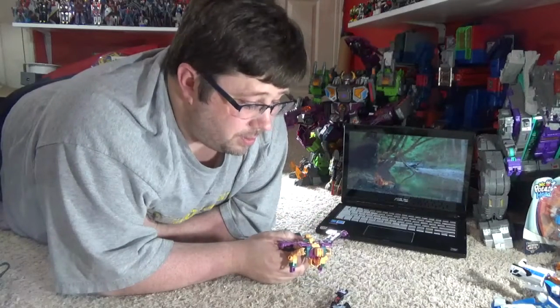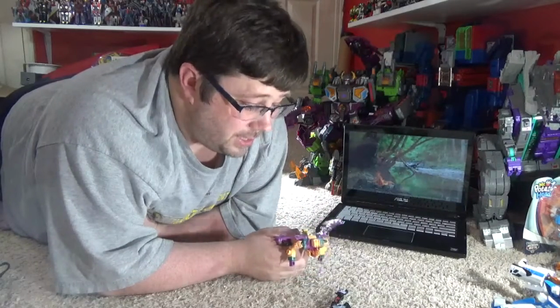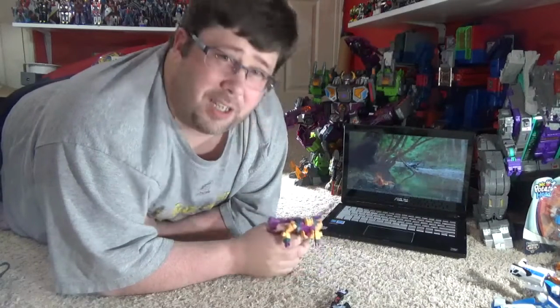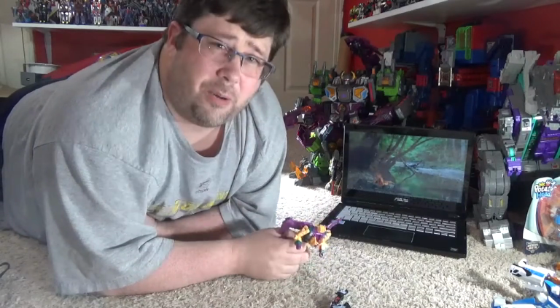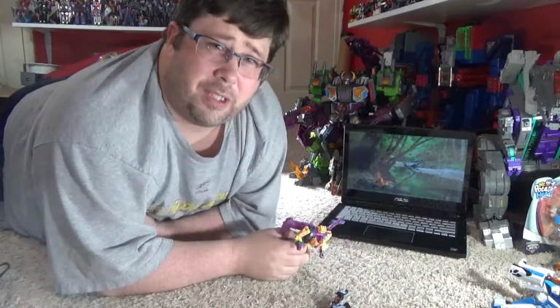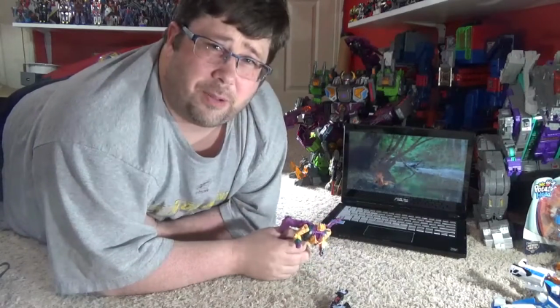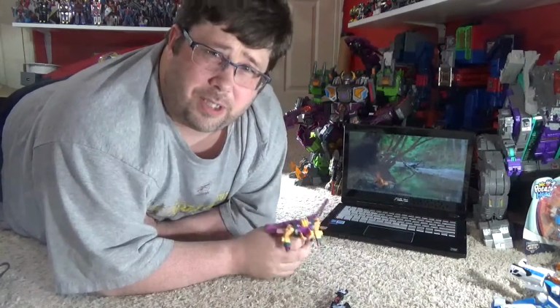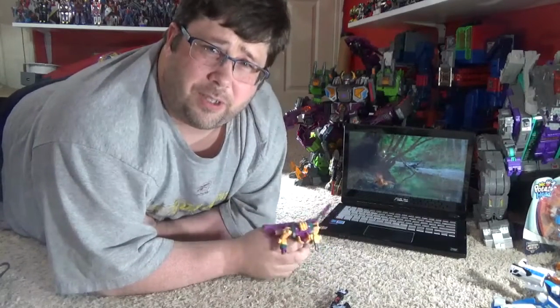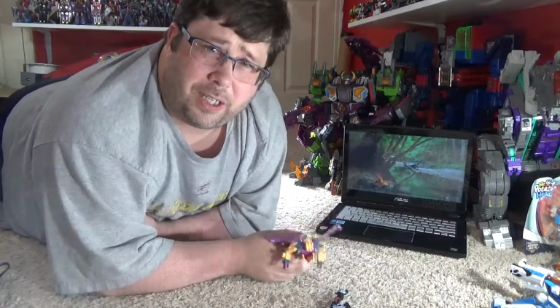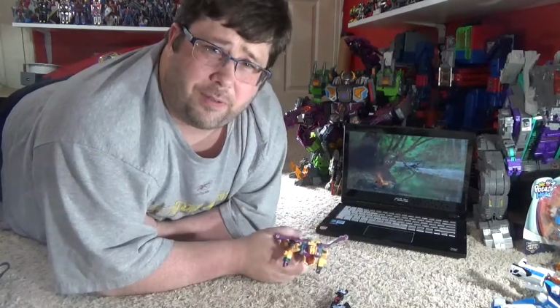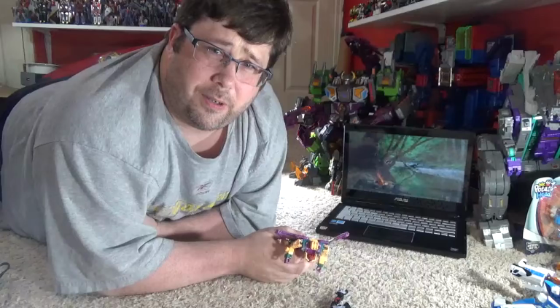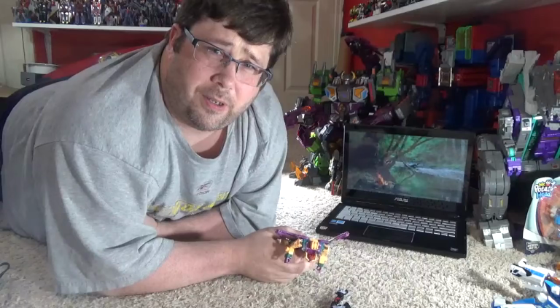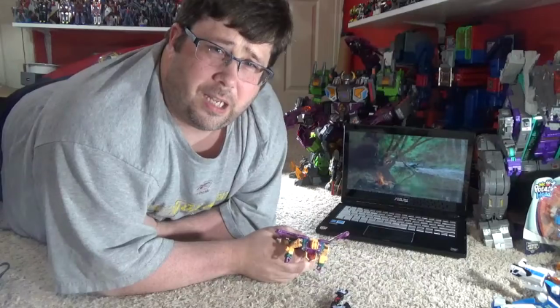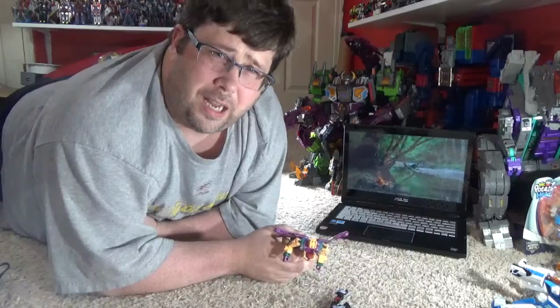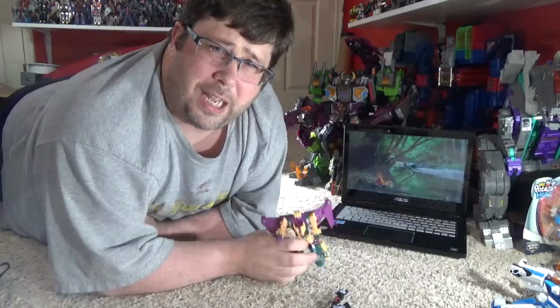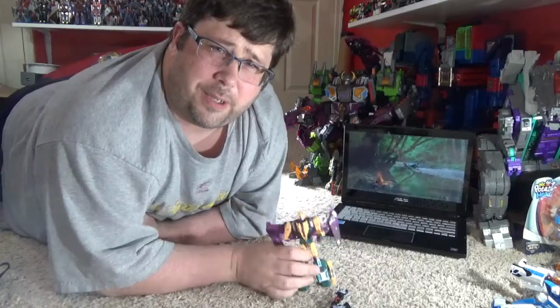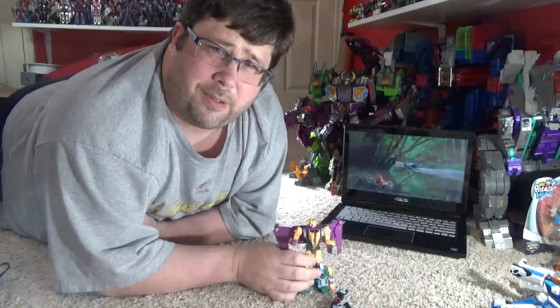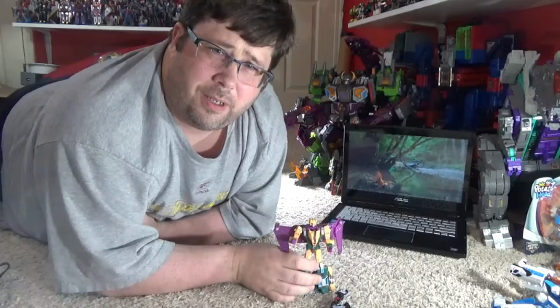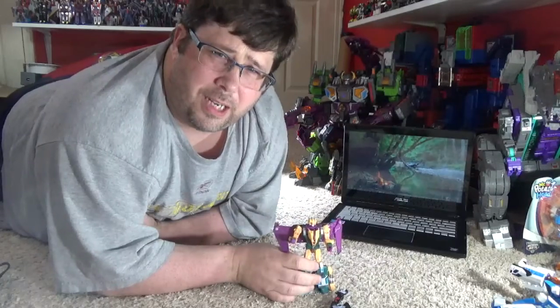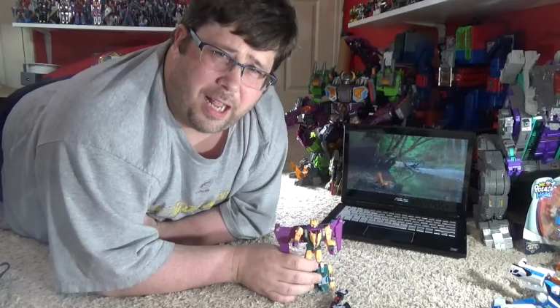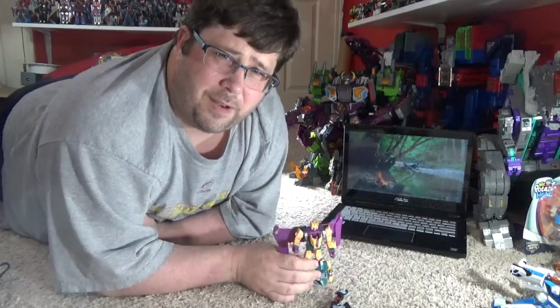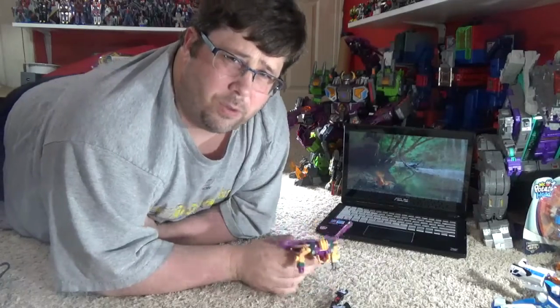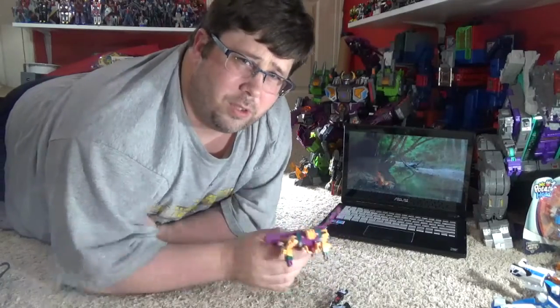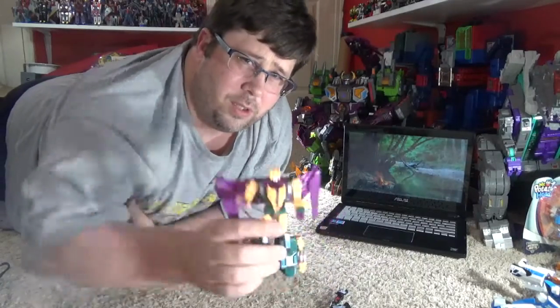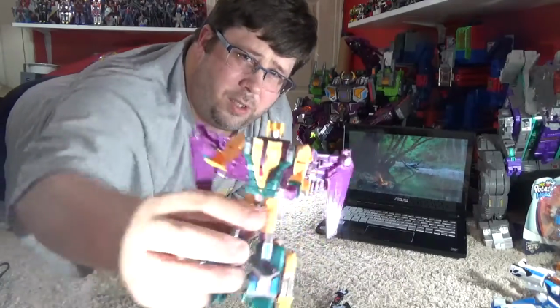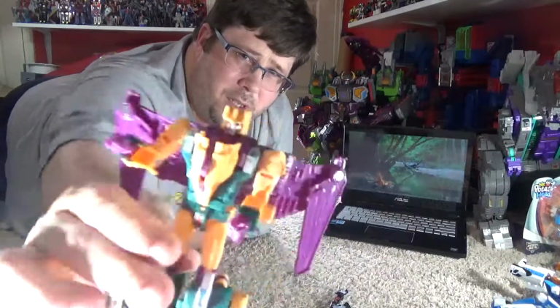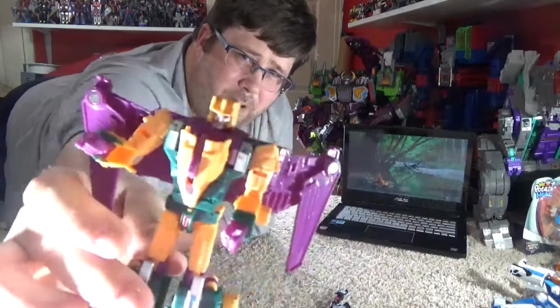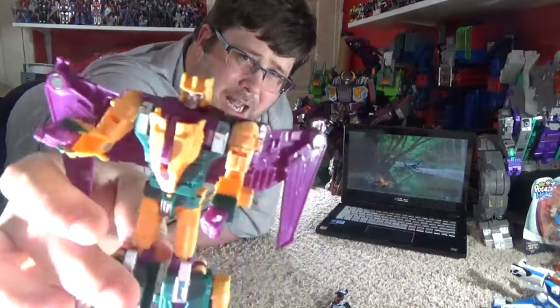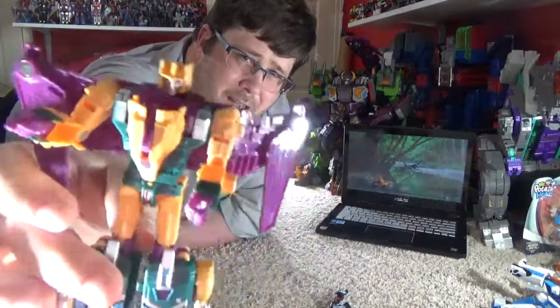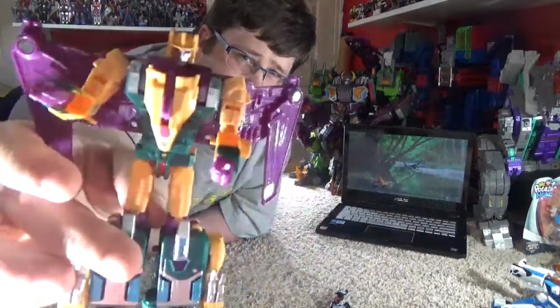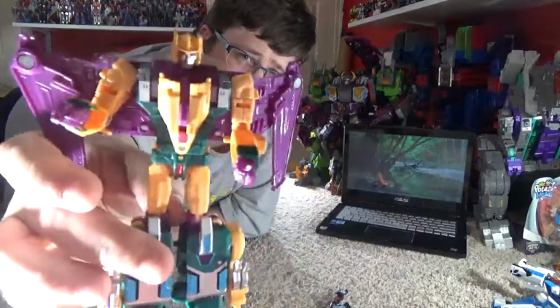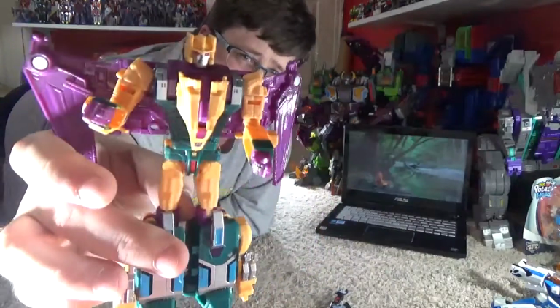As always, I will see you on the next review. Hasbro, you can hide folks. Alright, I shredded!